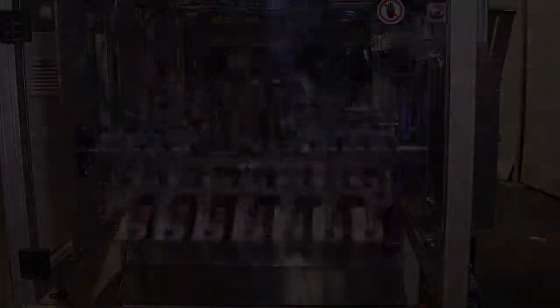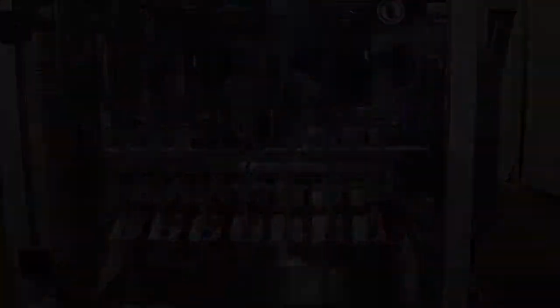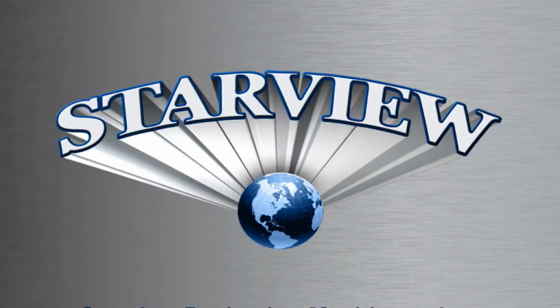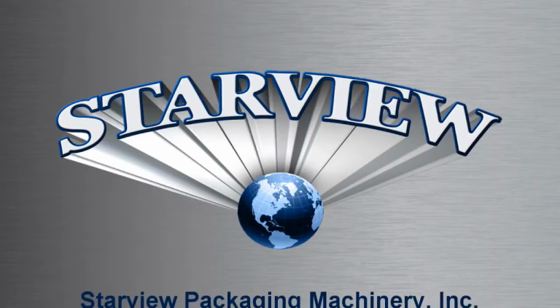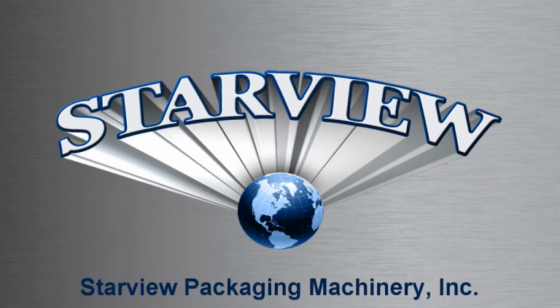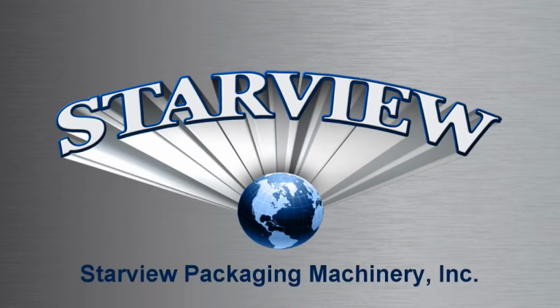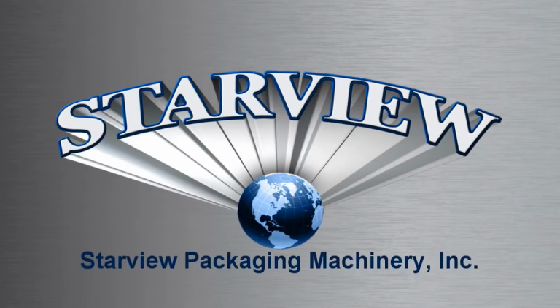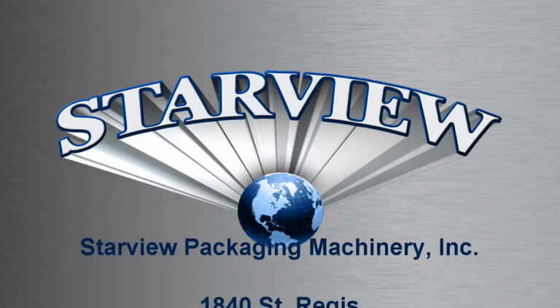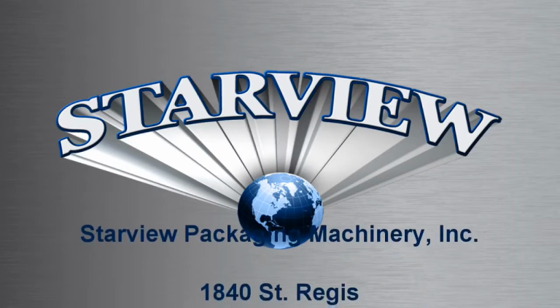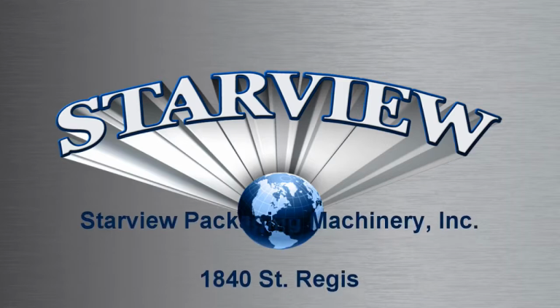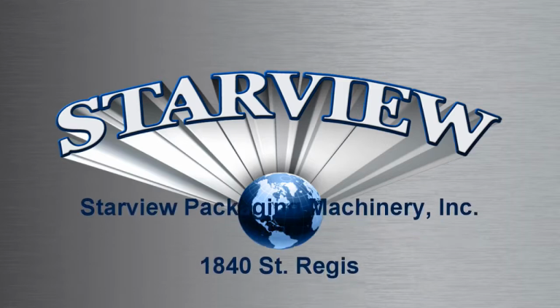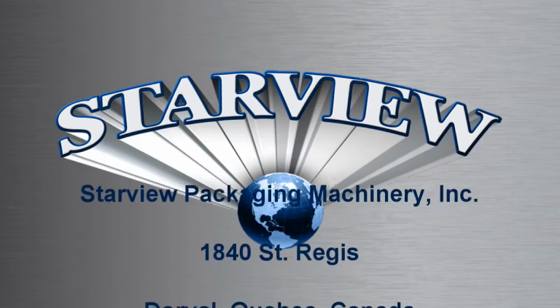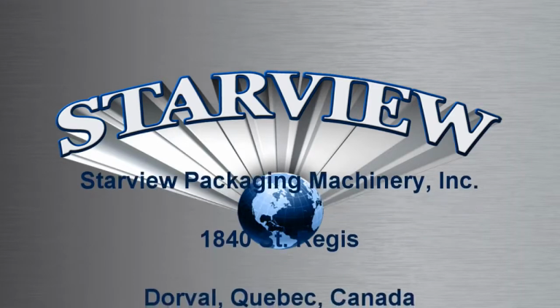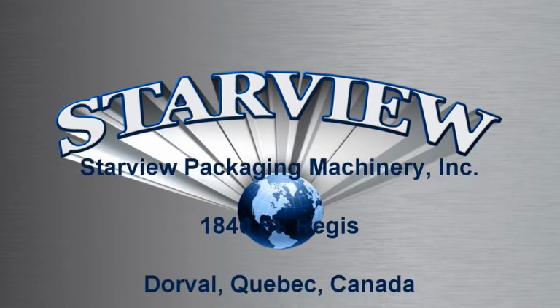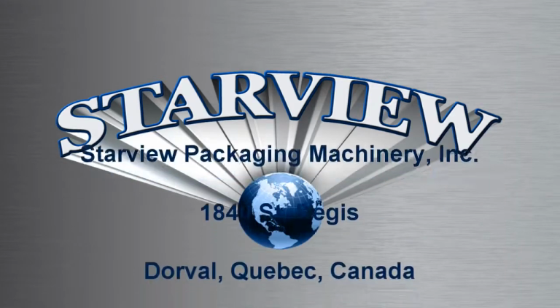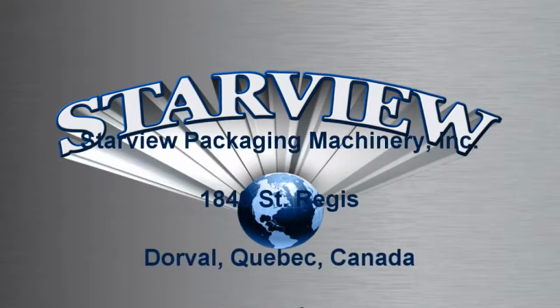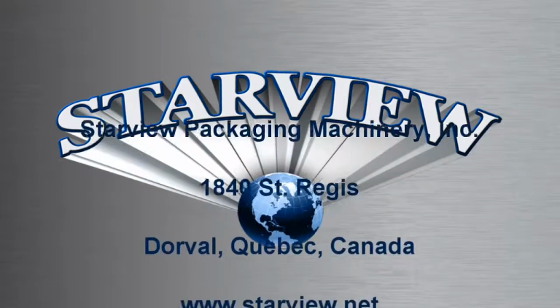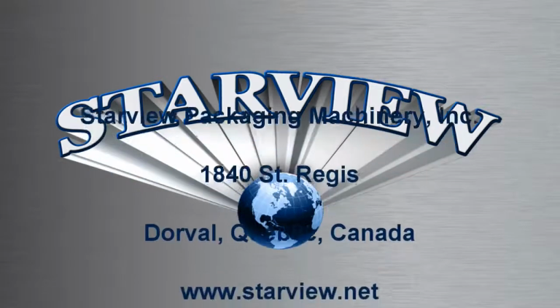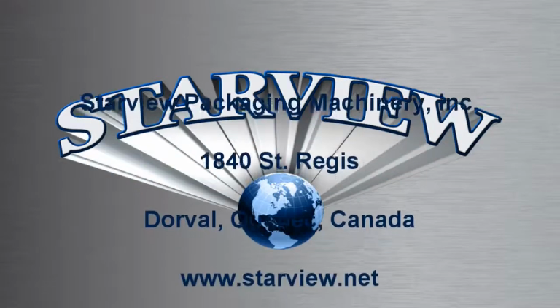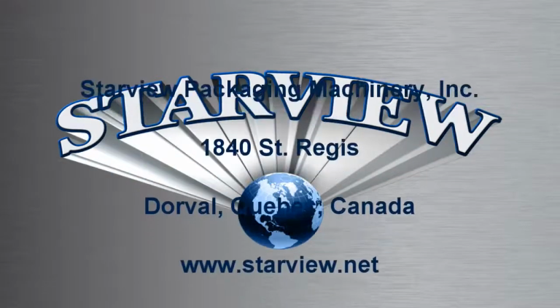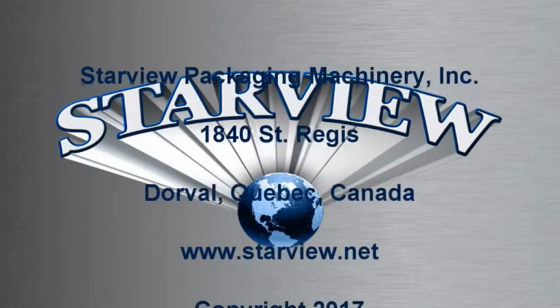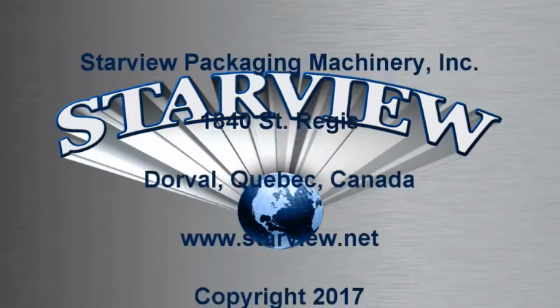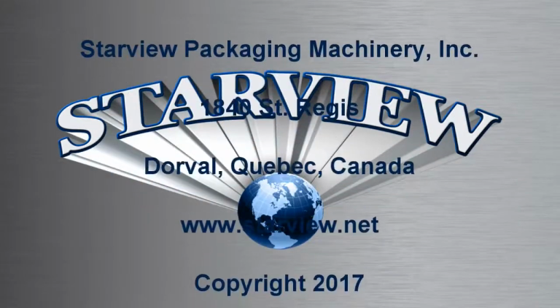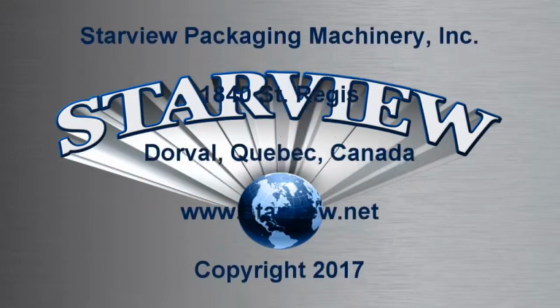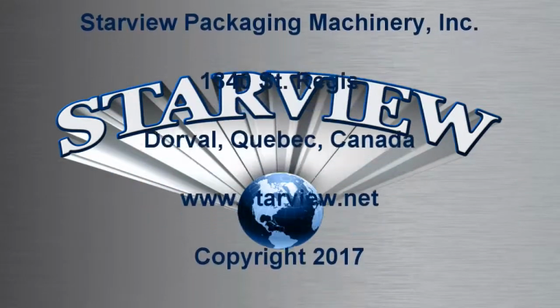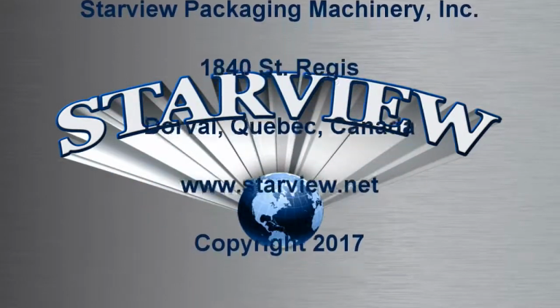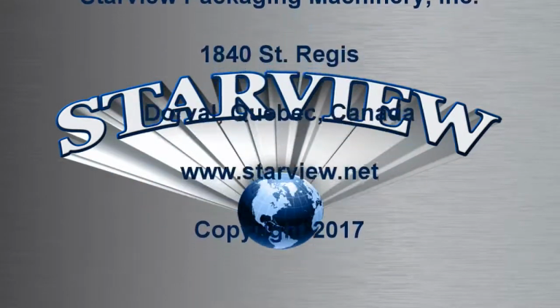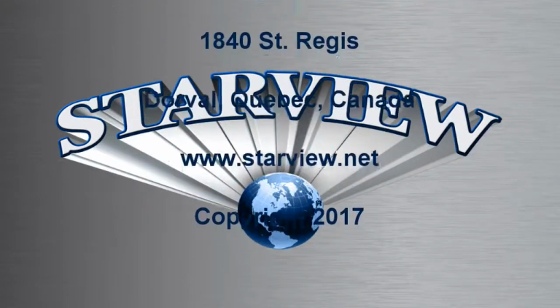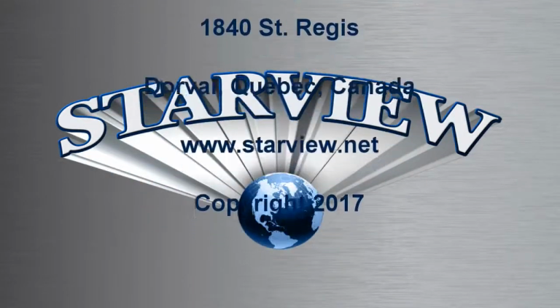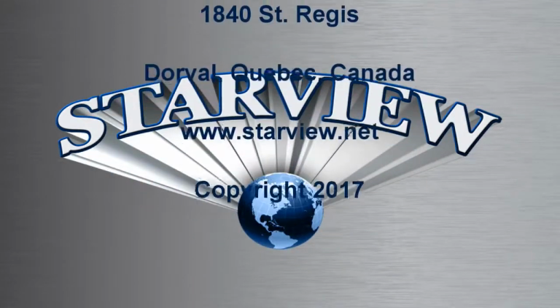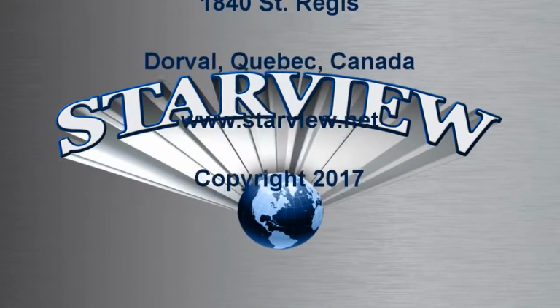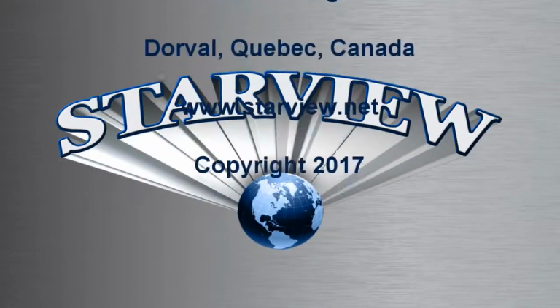Contact us to learn more about the Starview advantage.